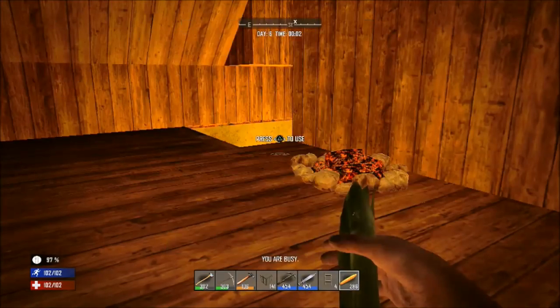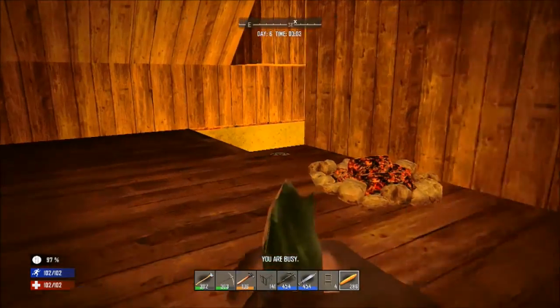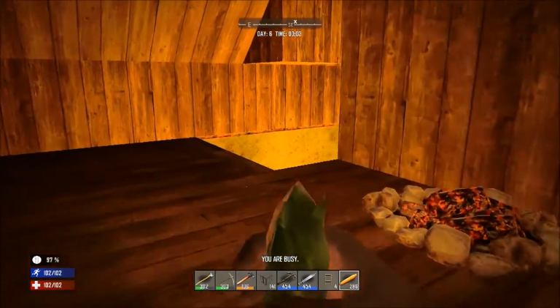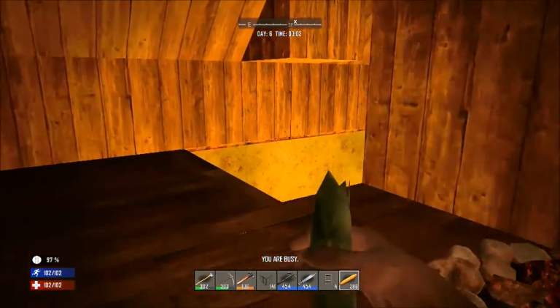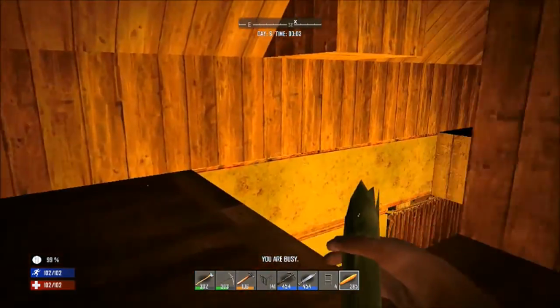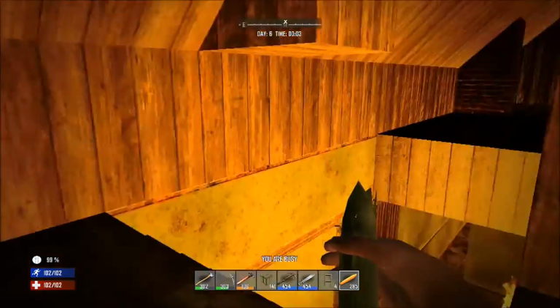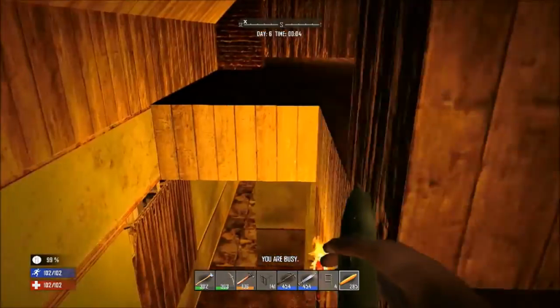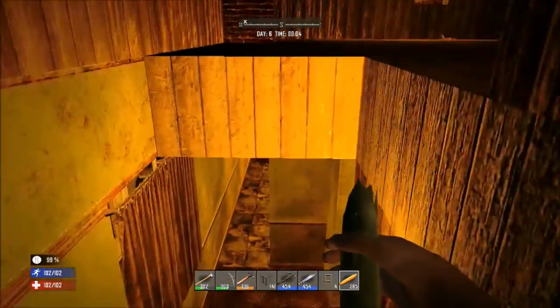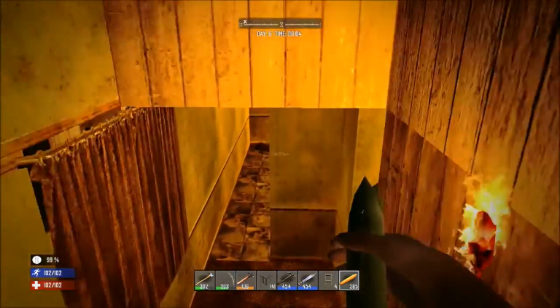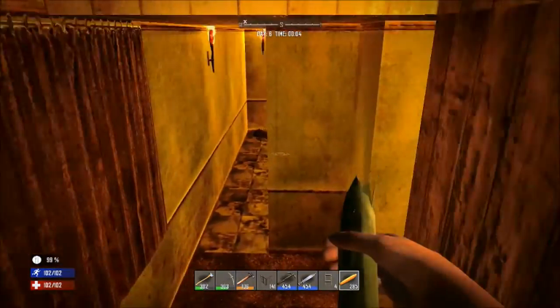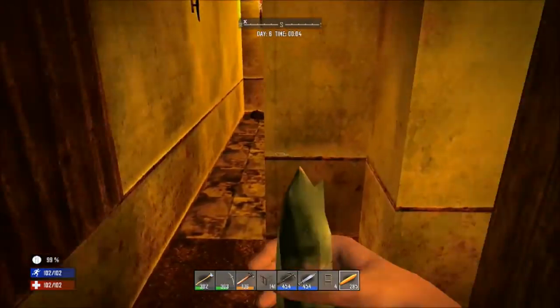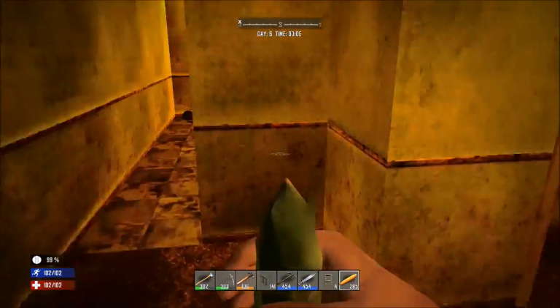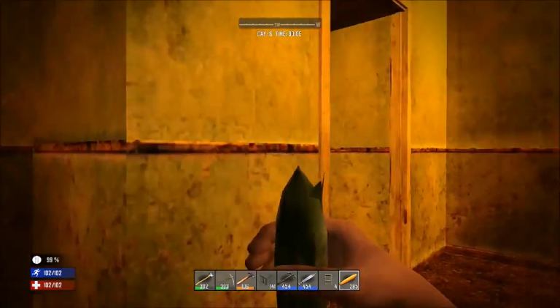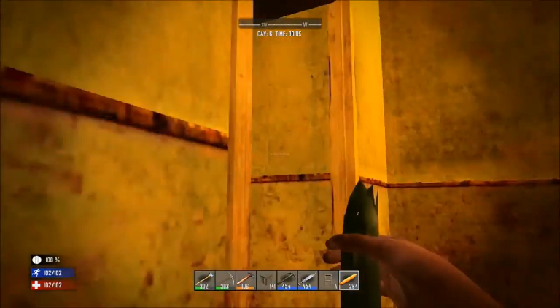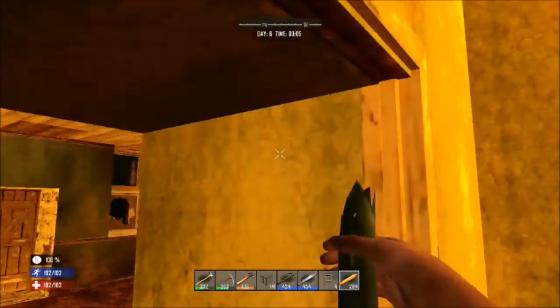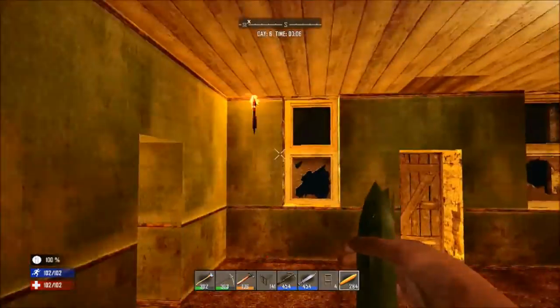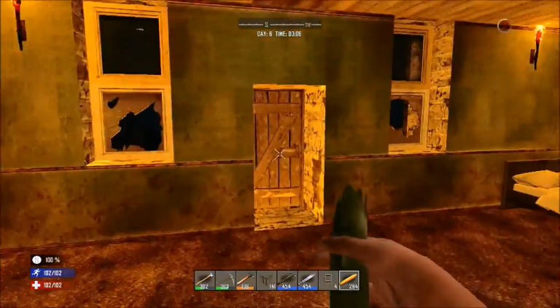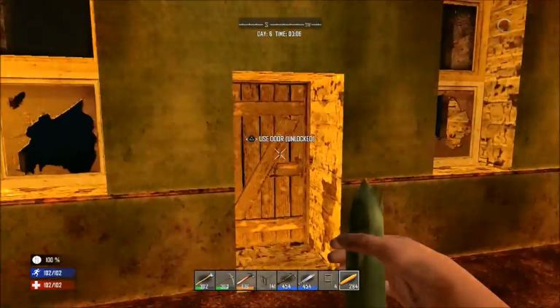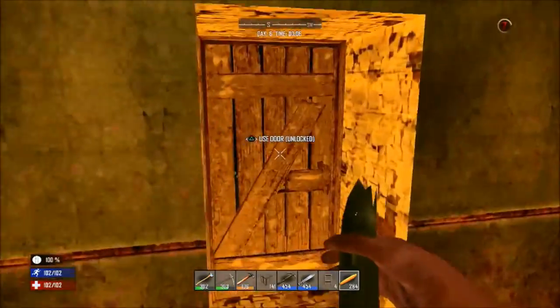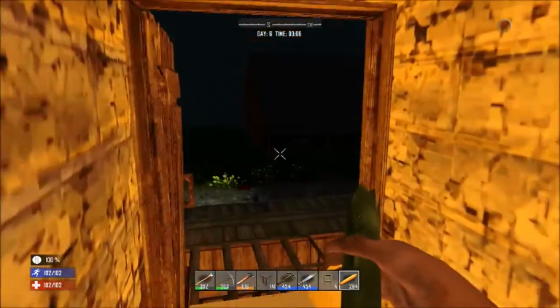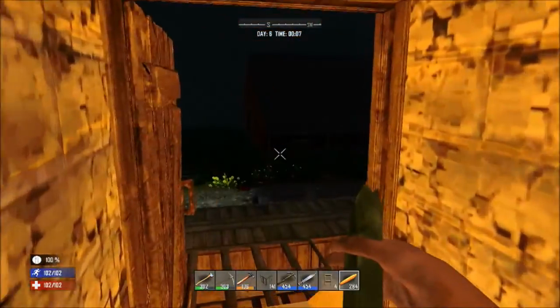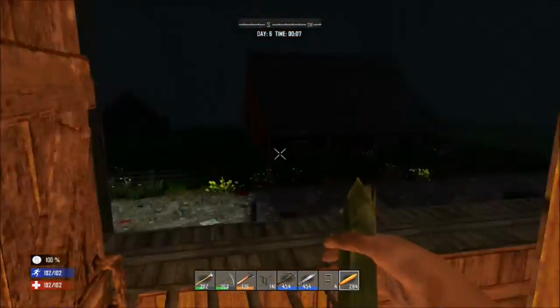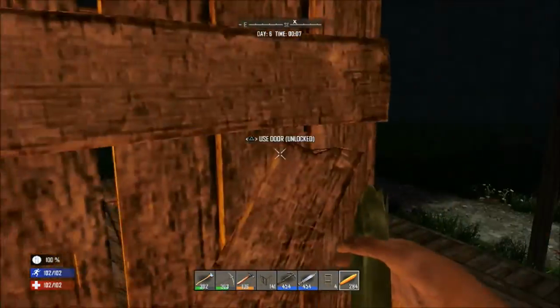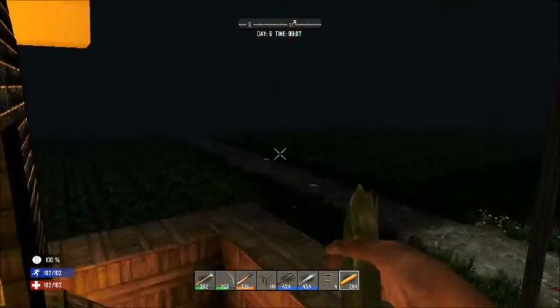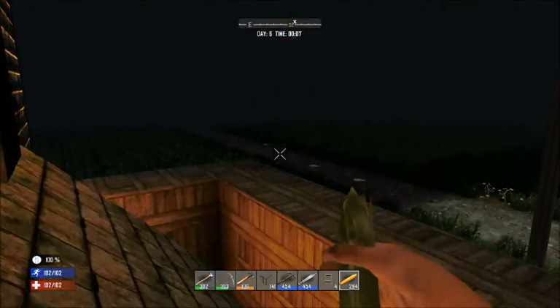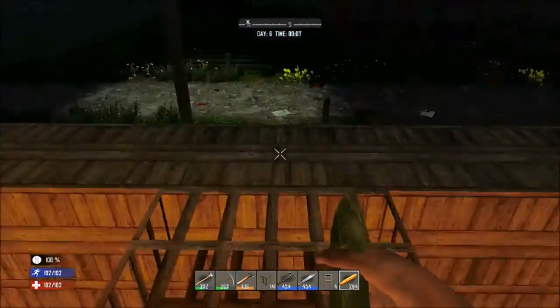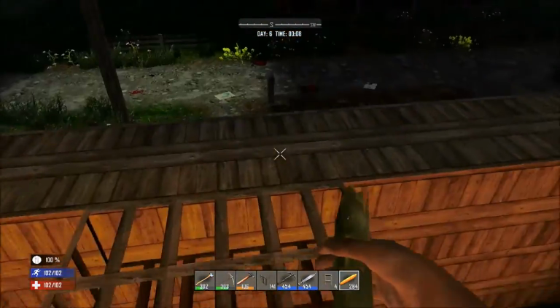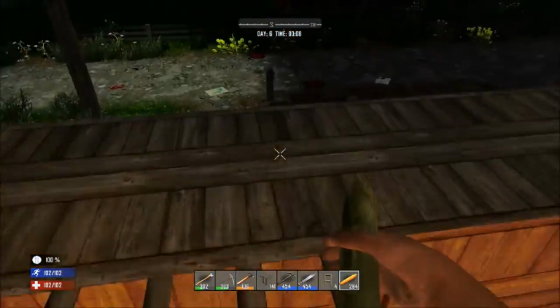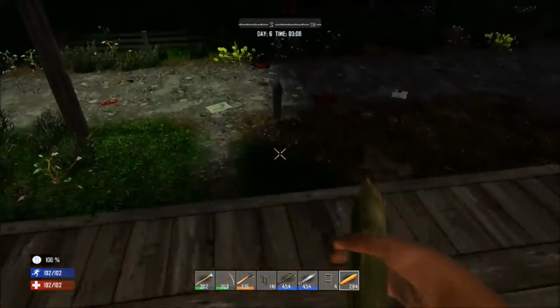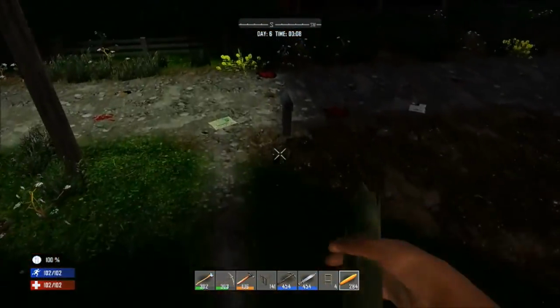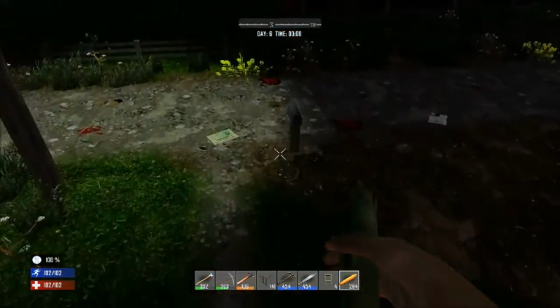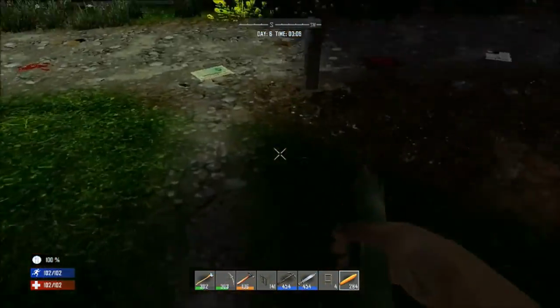While eating your corn, begin making your way to the second floor door. Now exit the house and begin making your way to the mailbox.